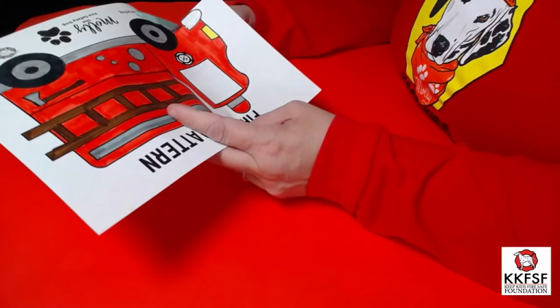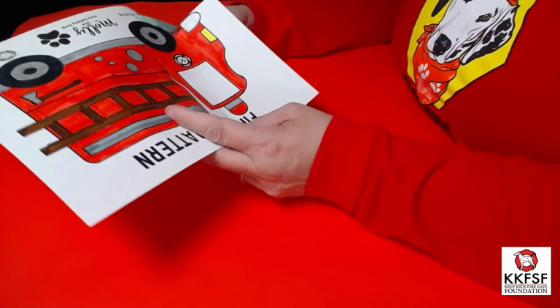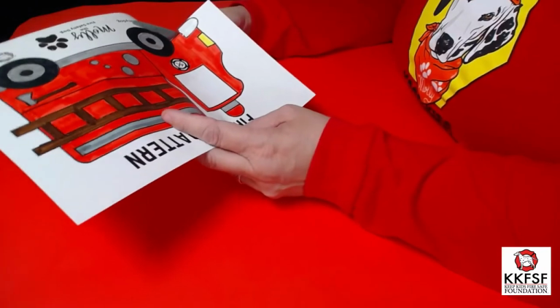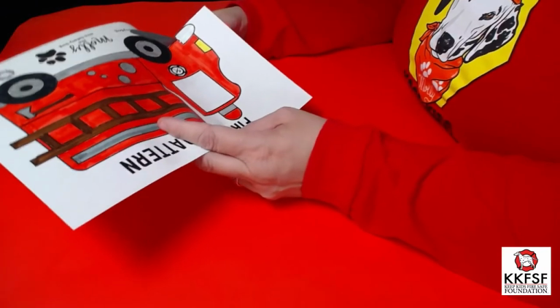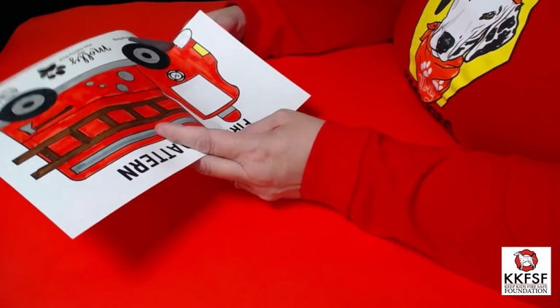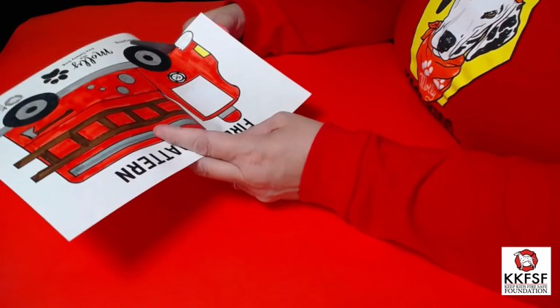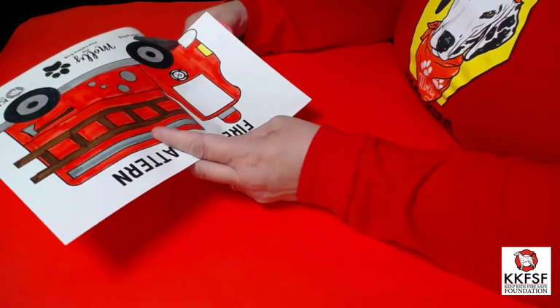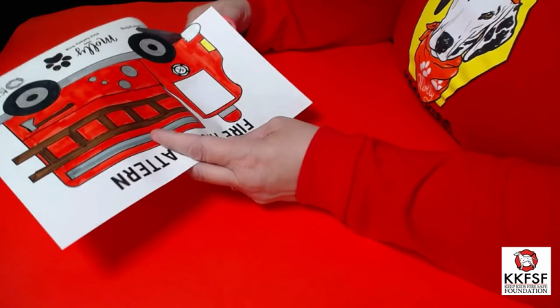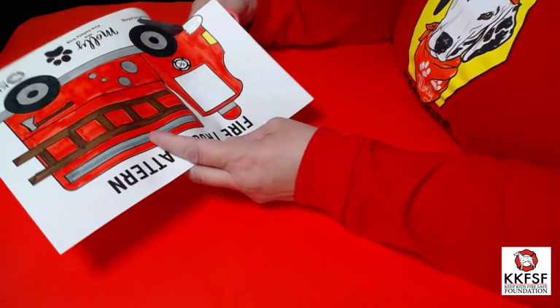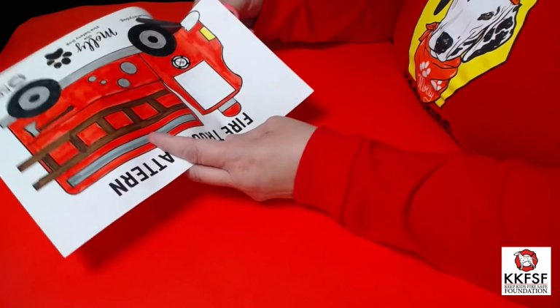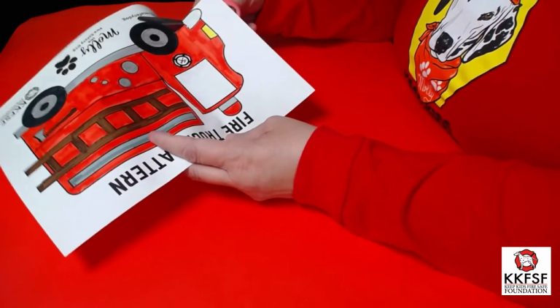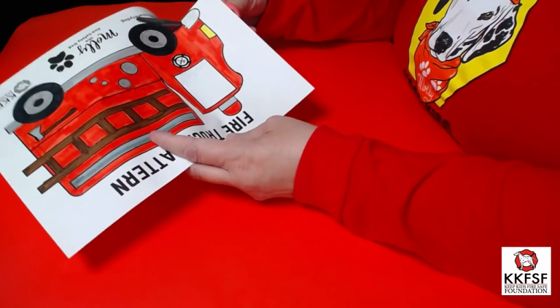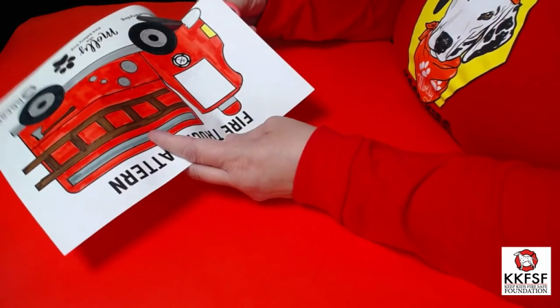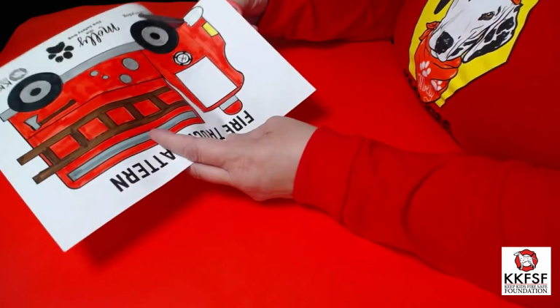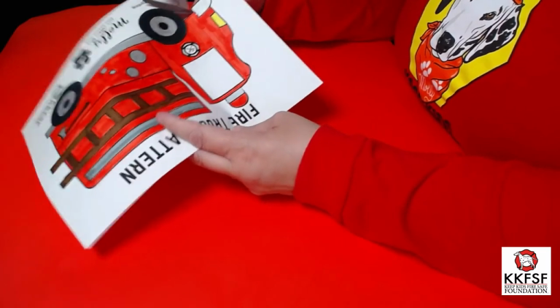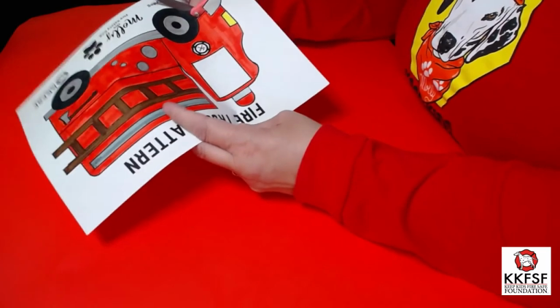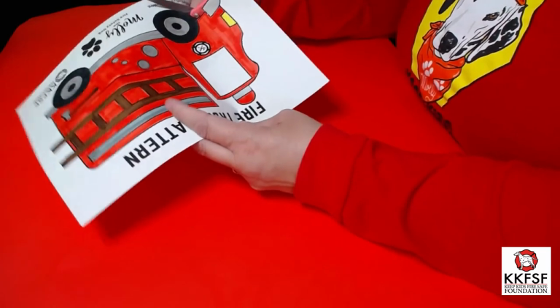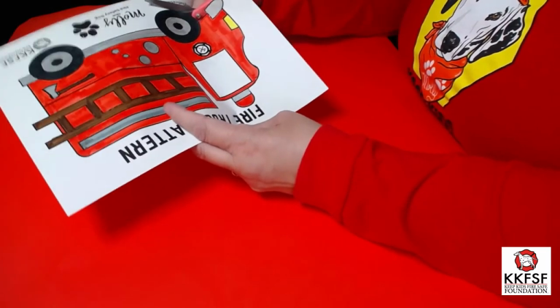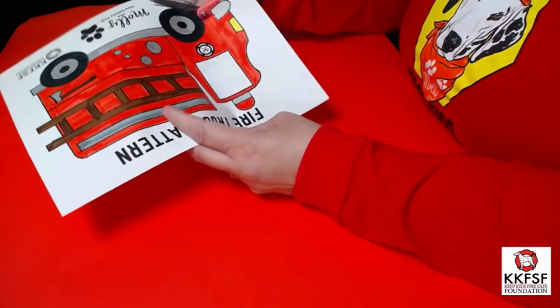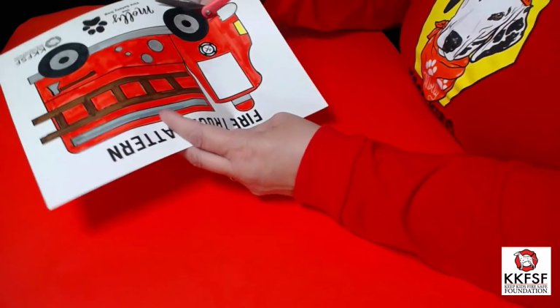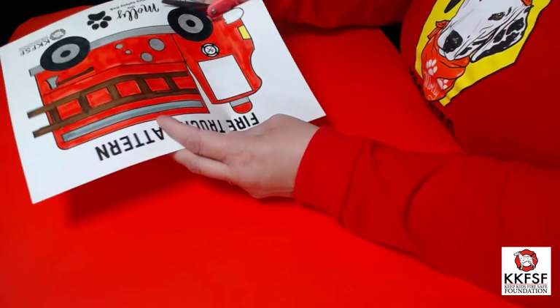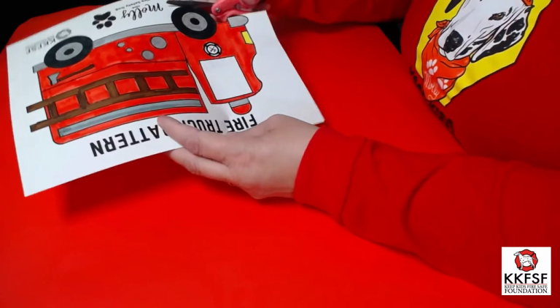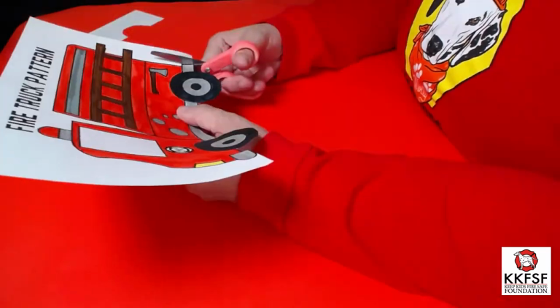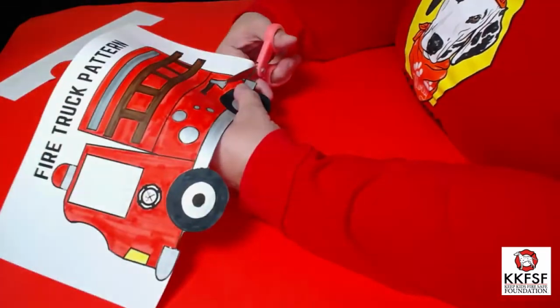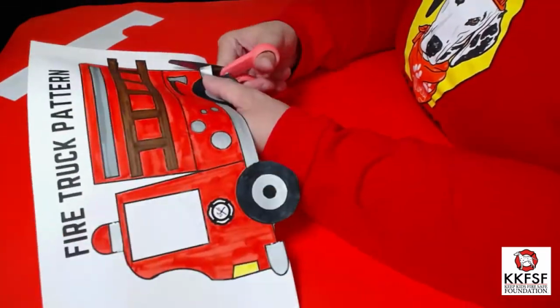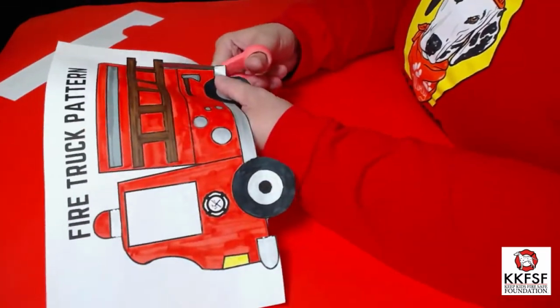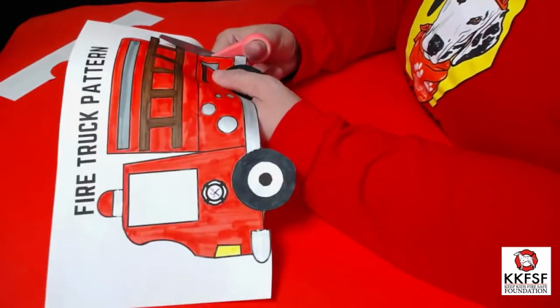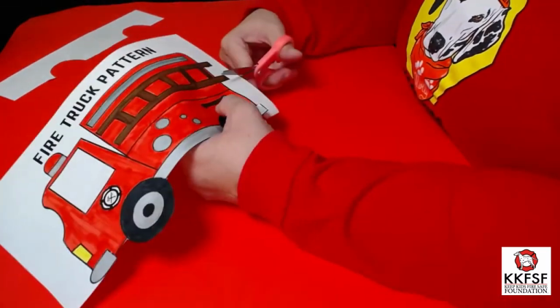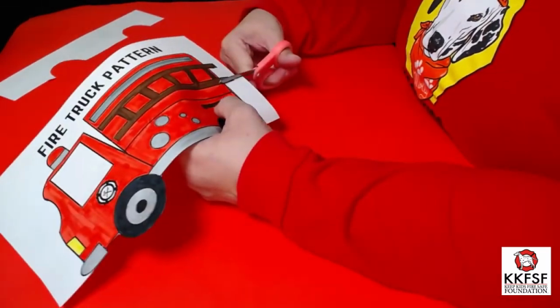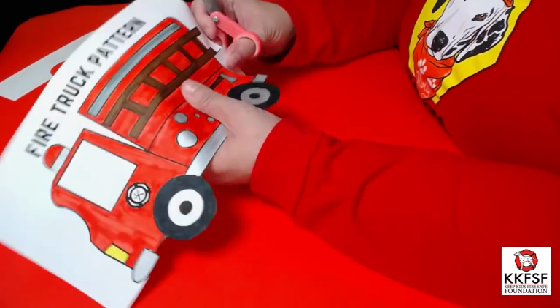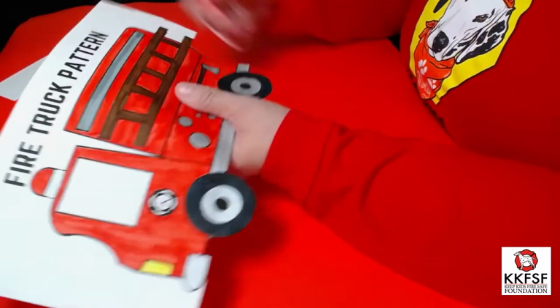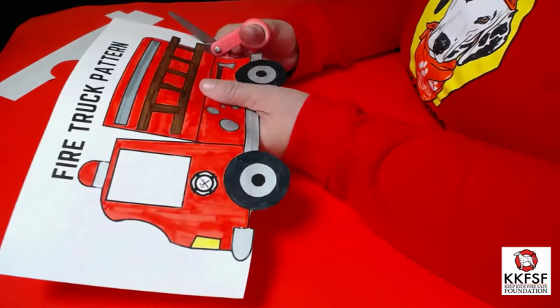Next, cut out your fire truck with your scissors. And remember, ask a grown-up if you need help.